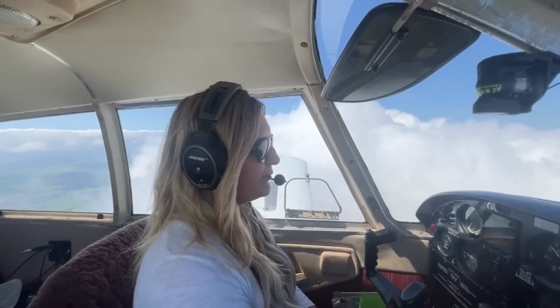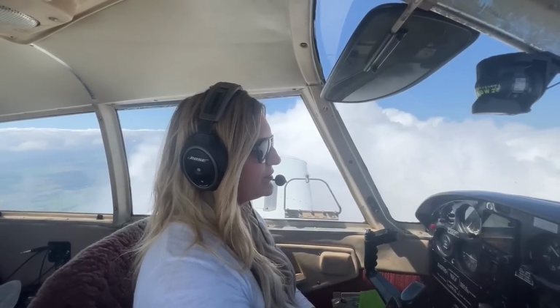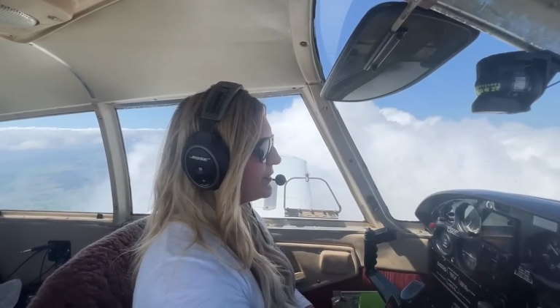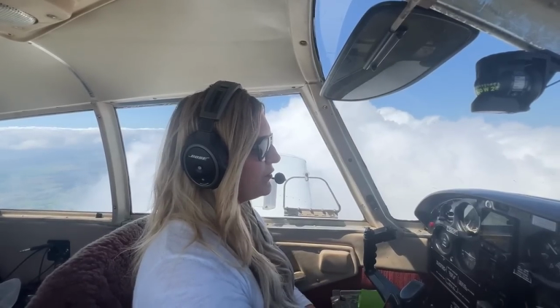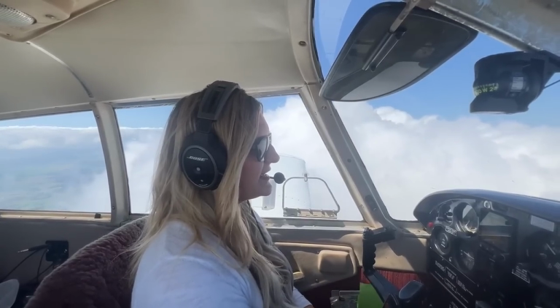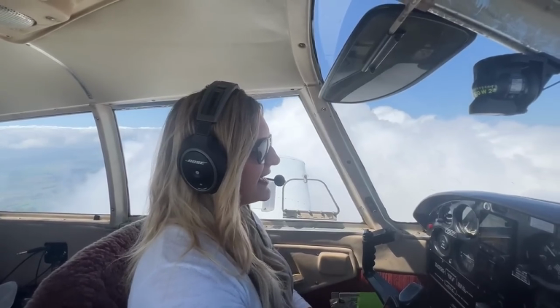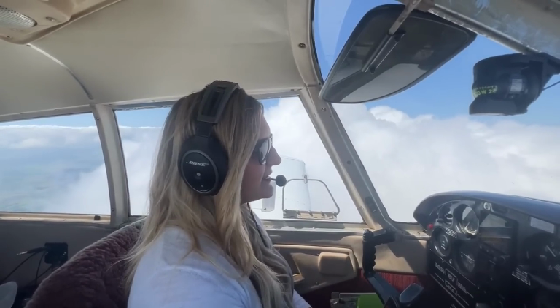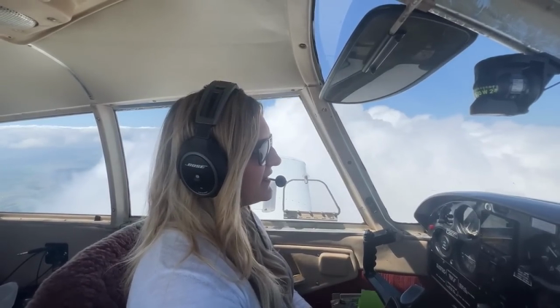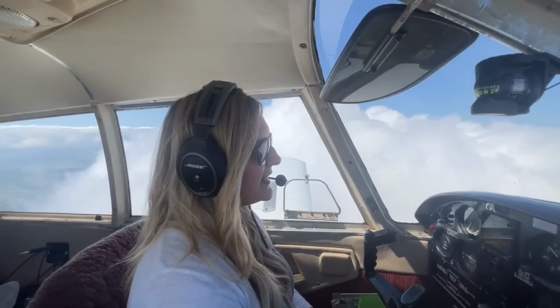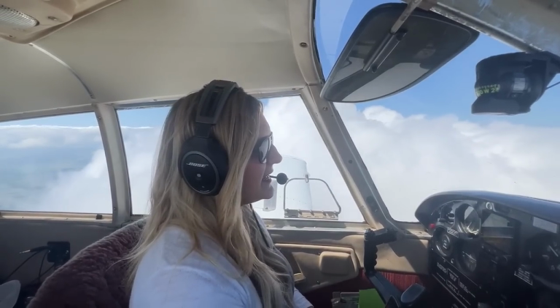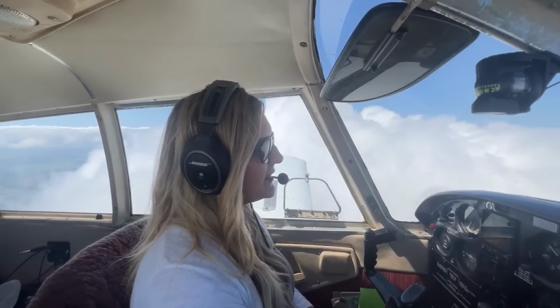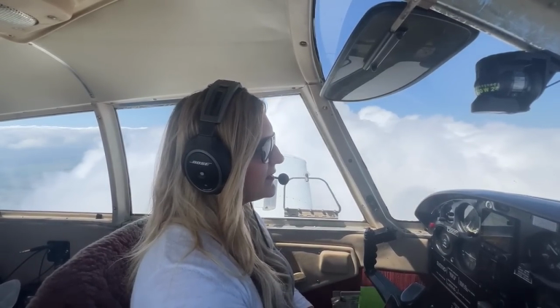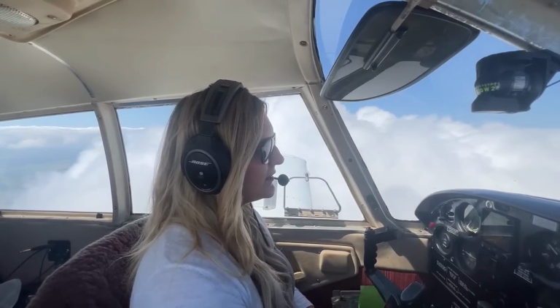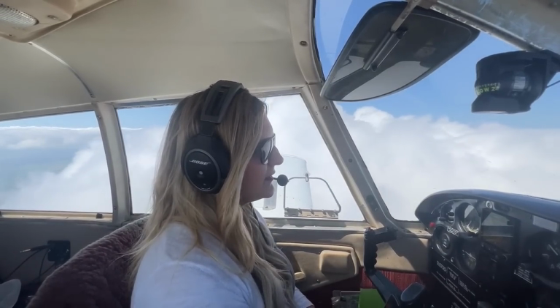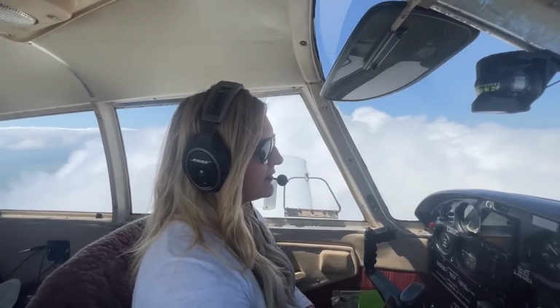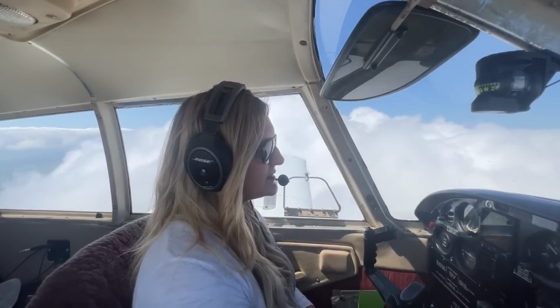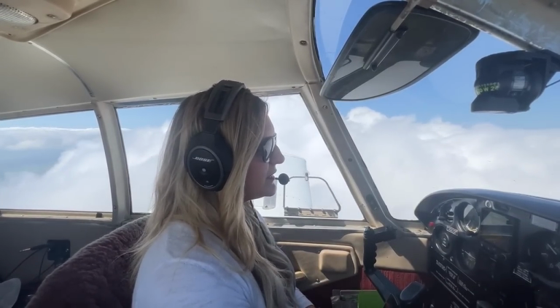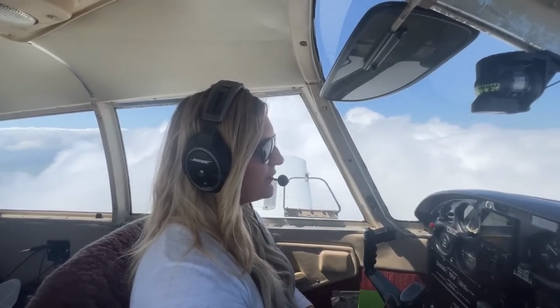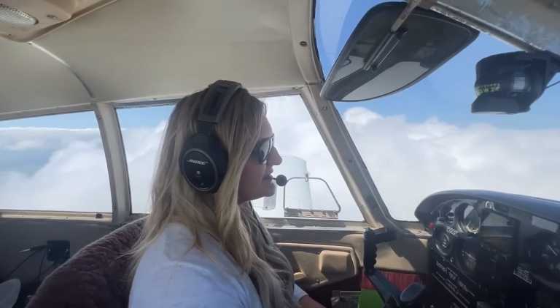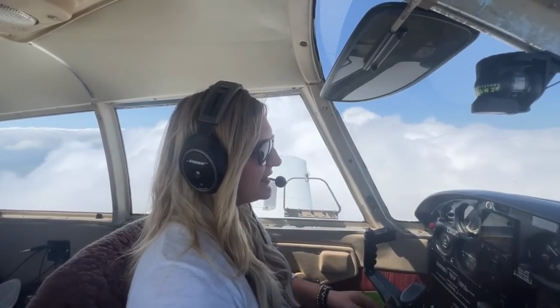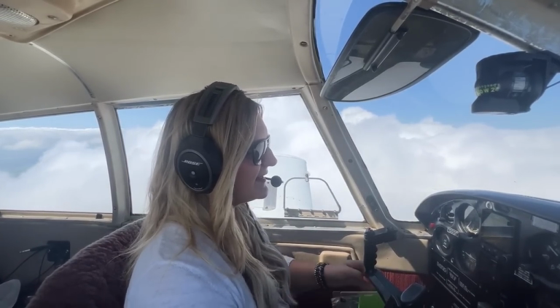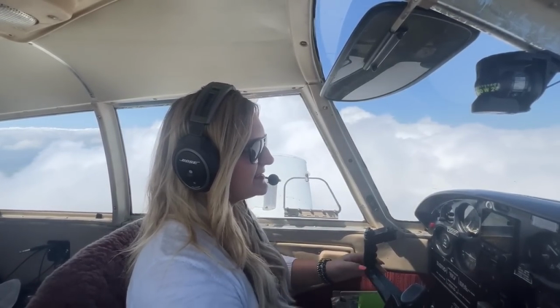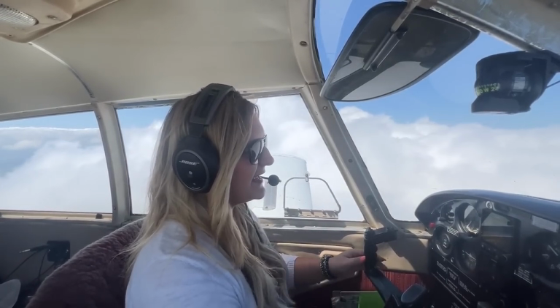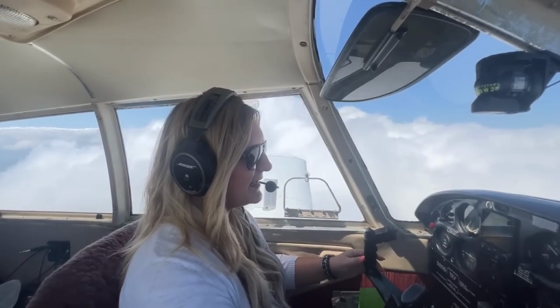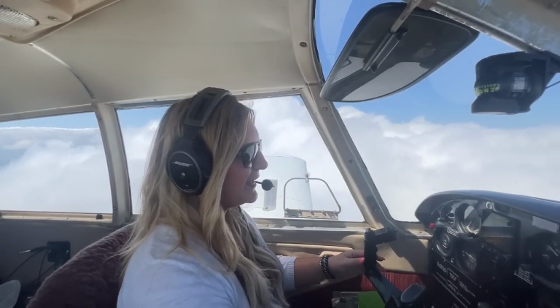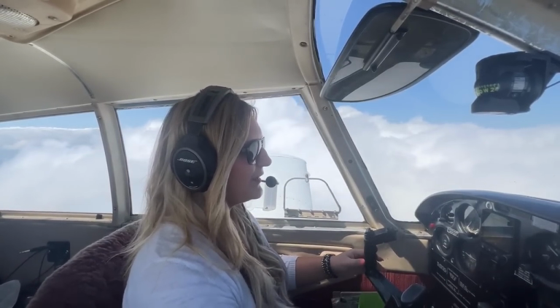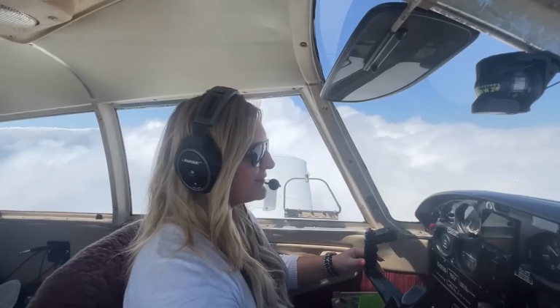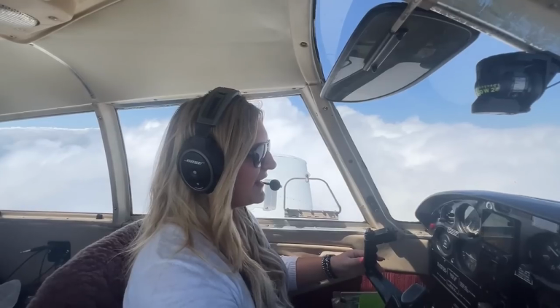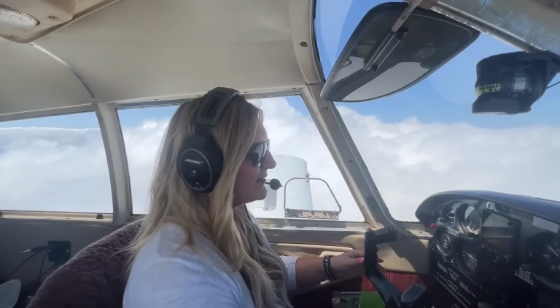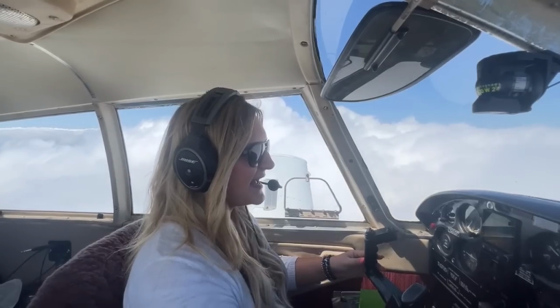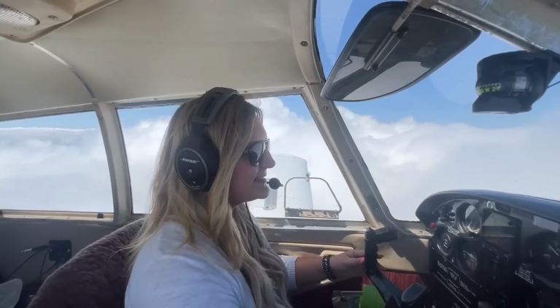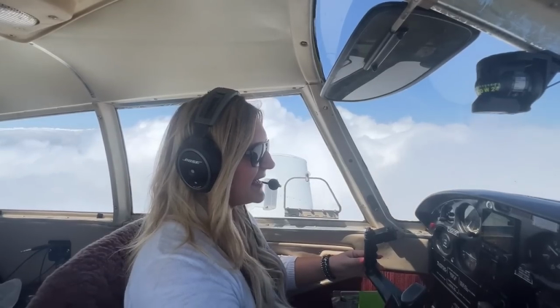Approach mode is activated. Slowly starting that descent. Going to go into those clouds. Eyes inside.